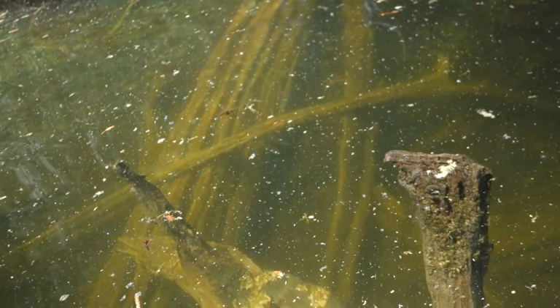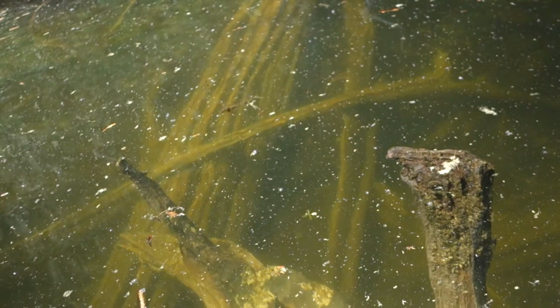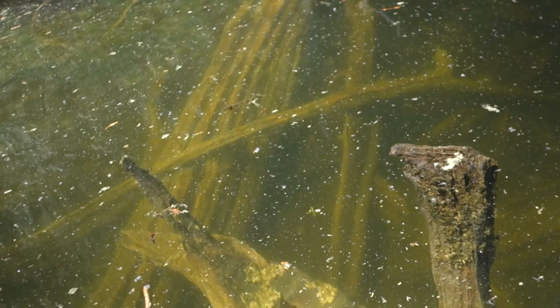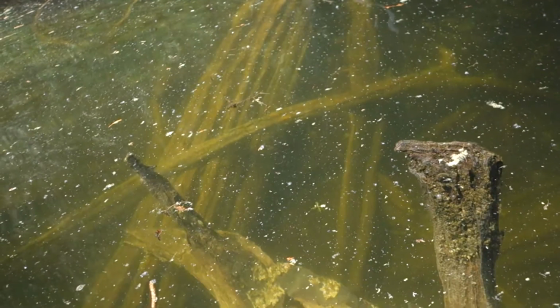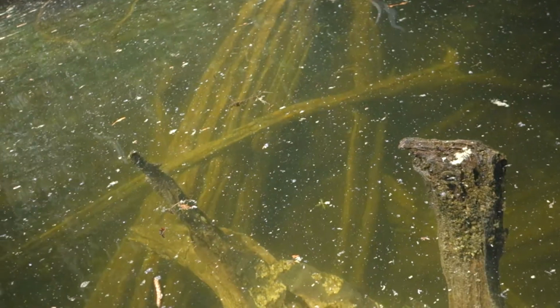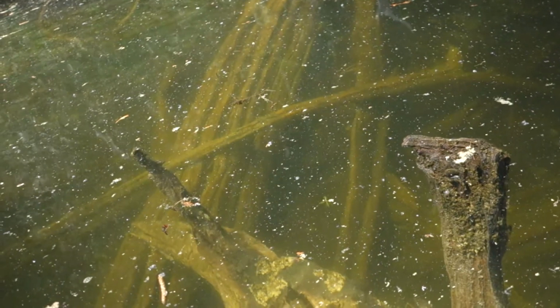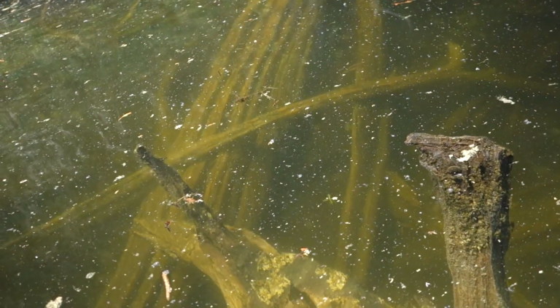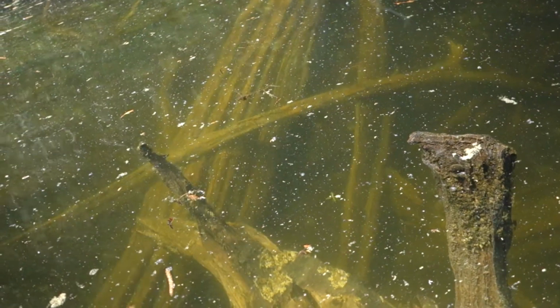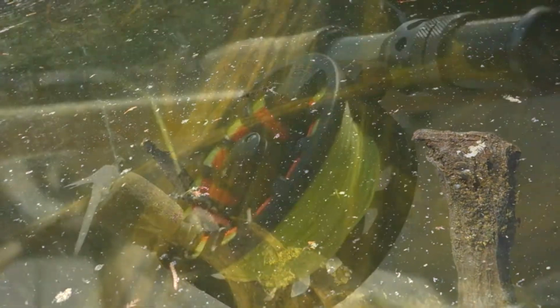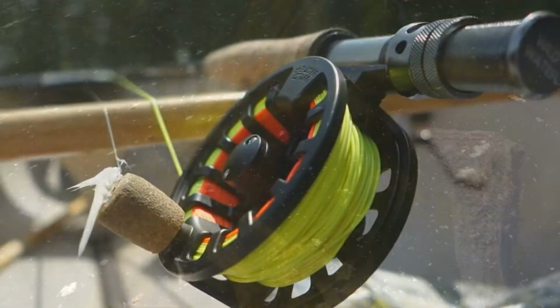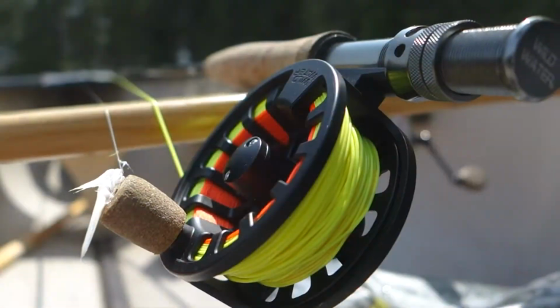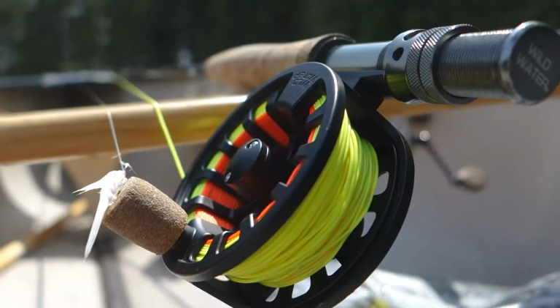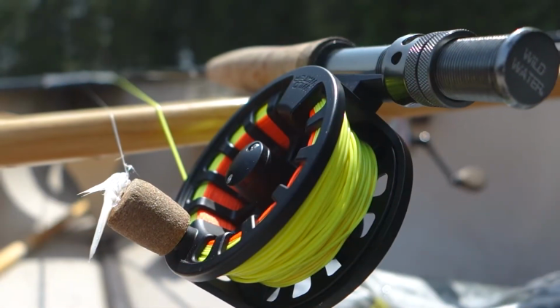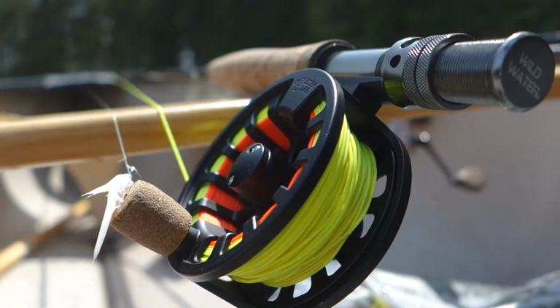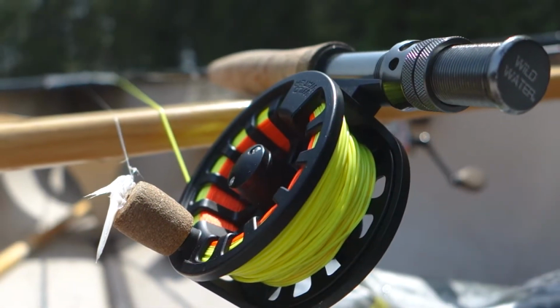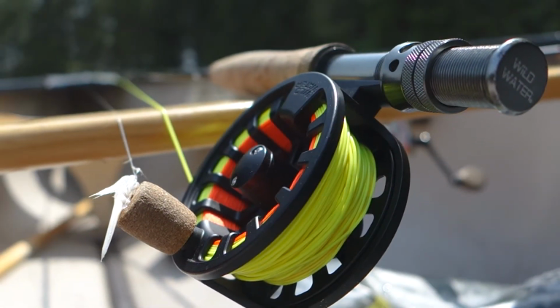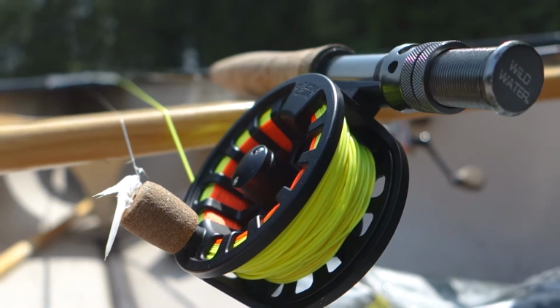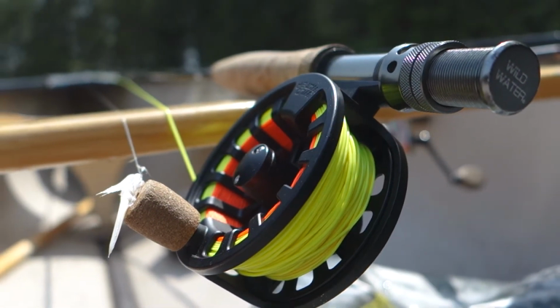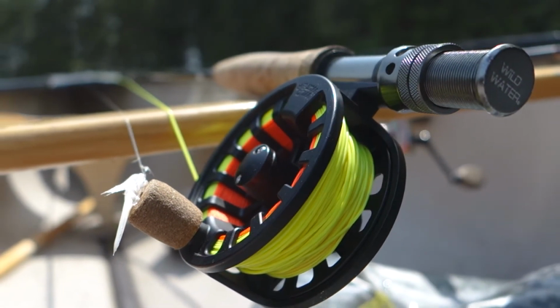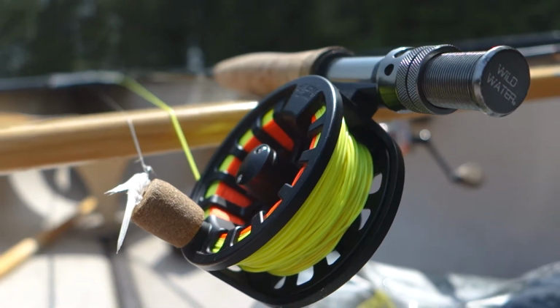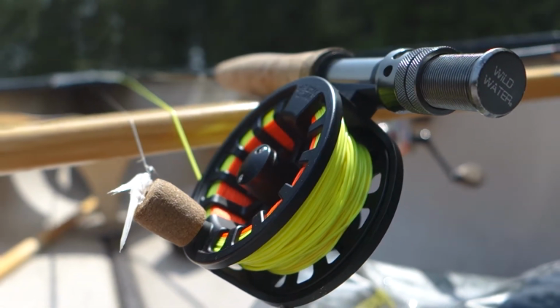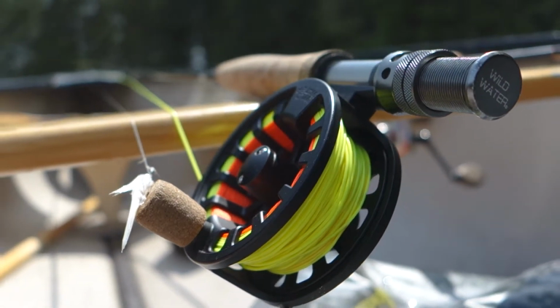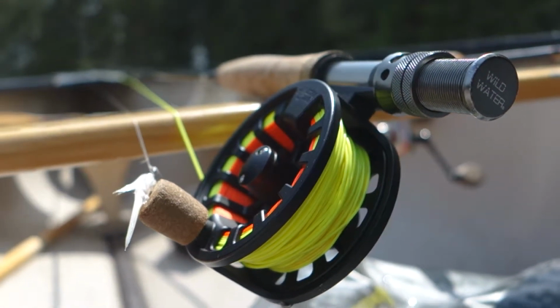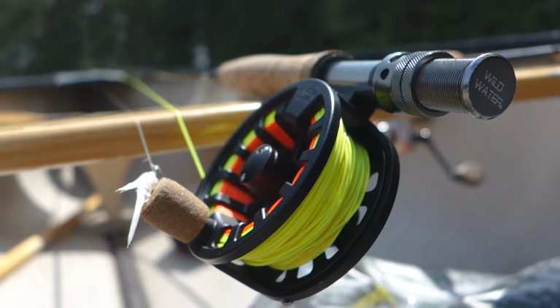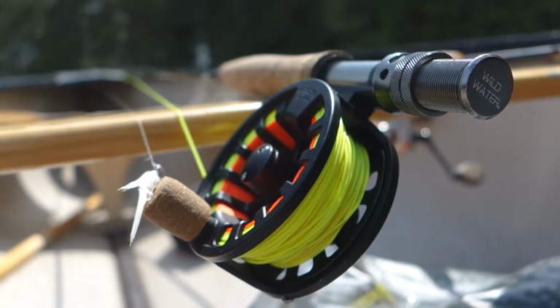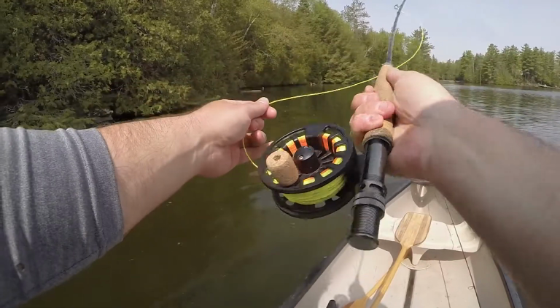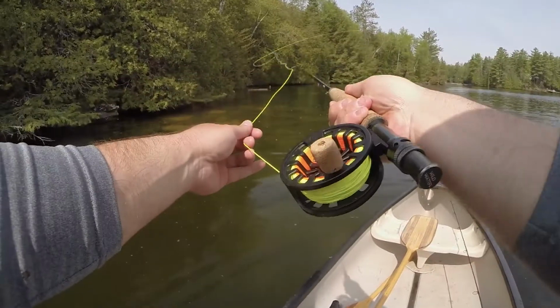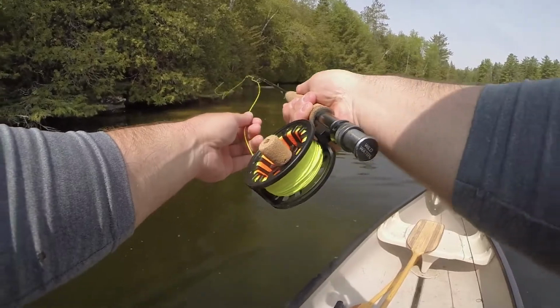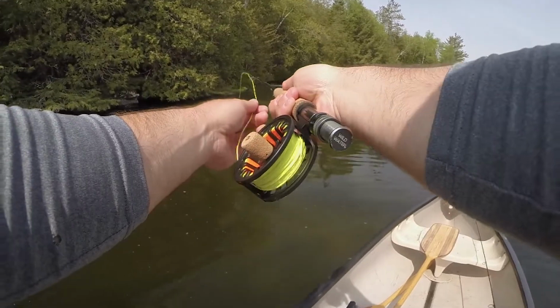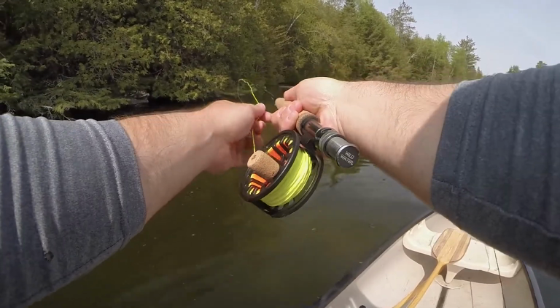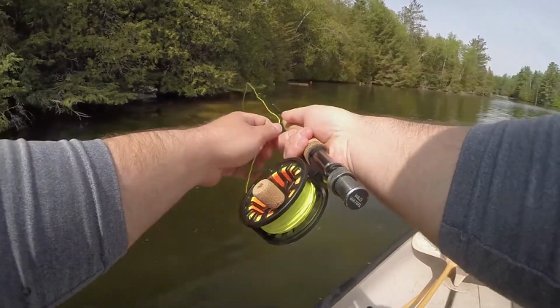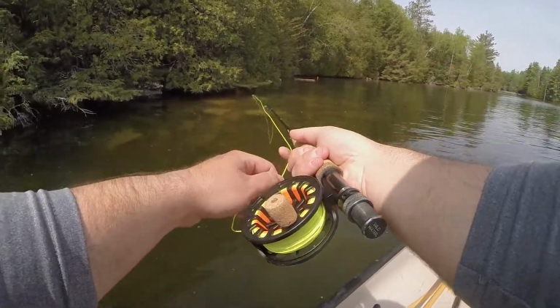There's actually a little bit of depth here. The woolly bugger I've got tied on is weightless, but I'm going to put on one with a bead head right now just so I can get down a little deeper.